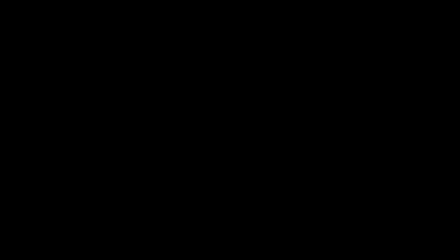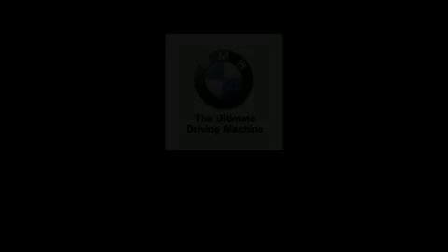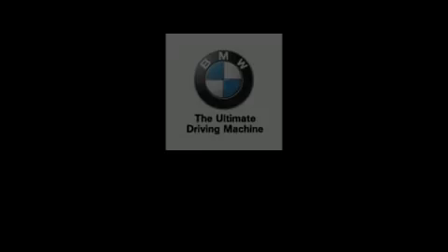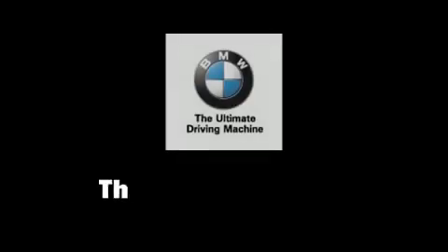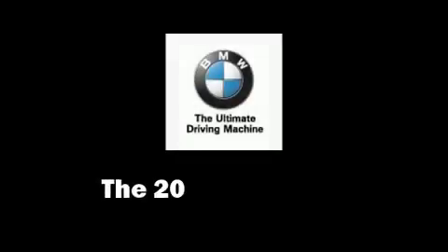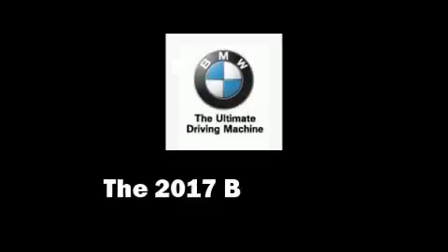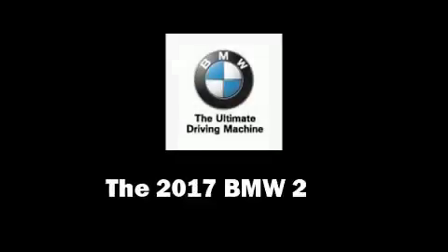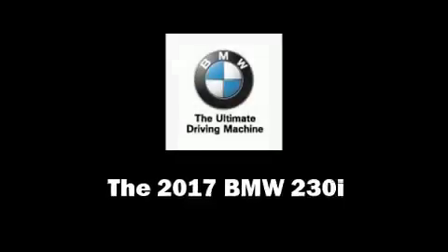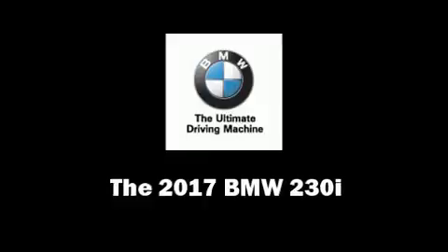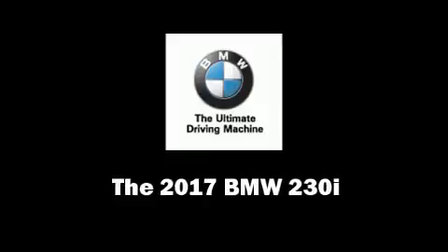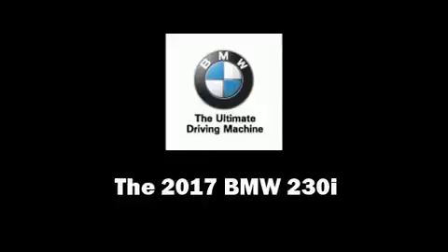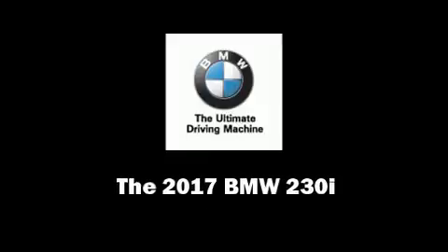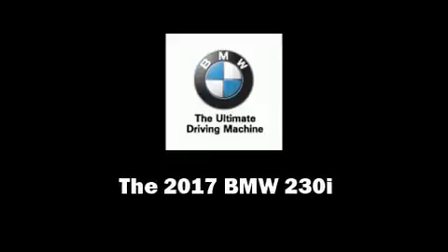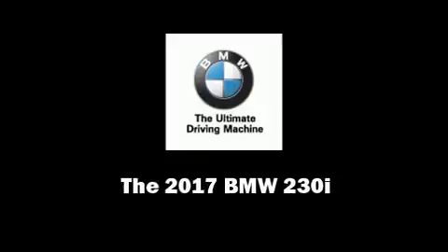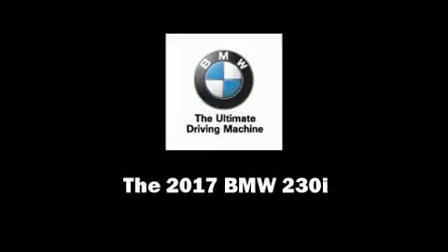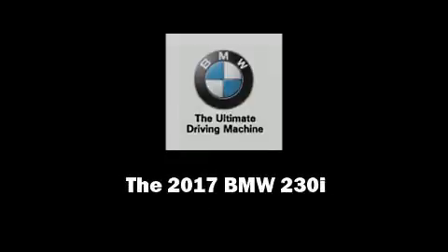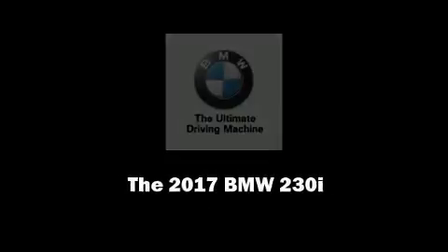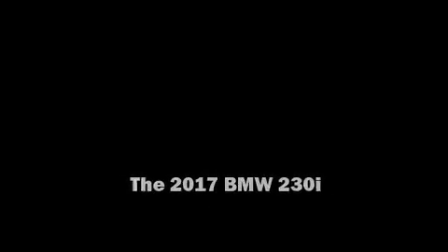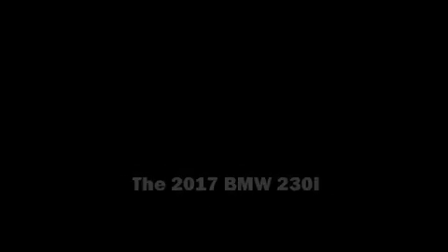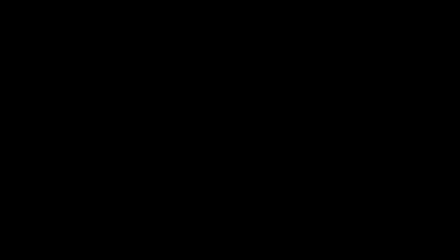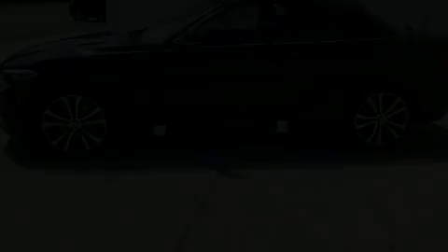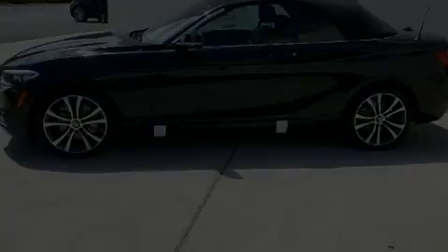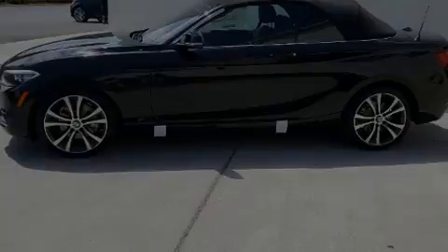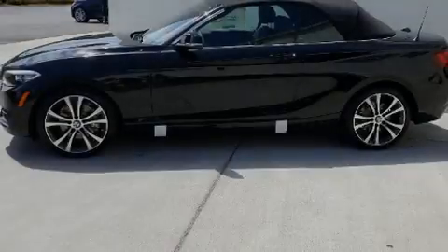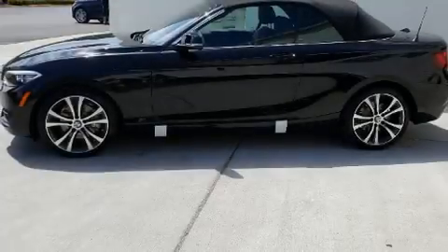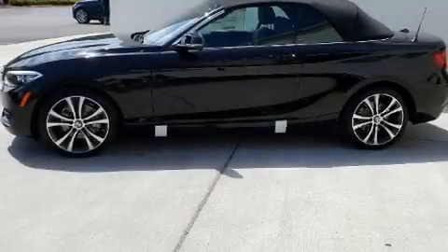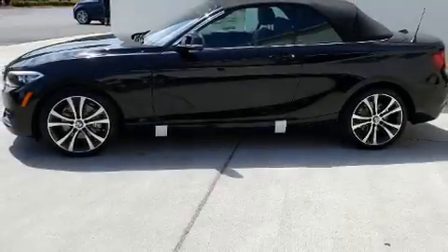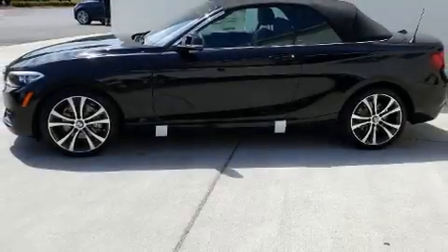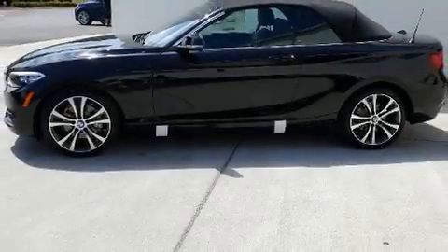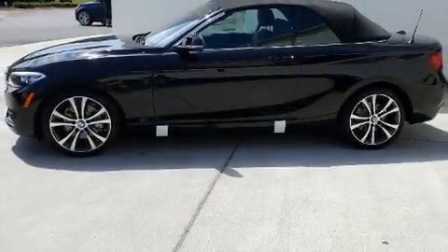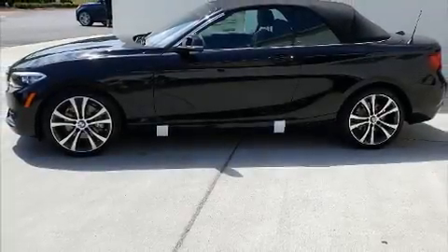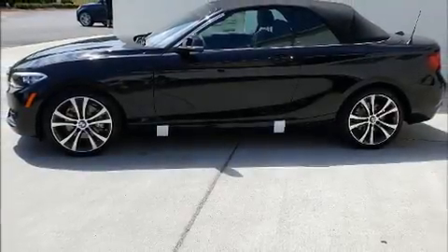This two-door, four-passenger convertible offers the latest in technological innovation and style.